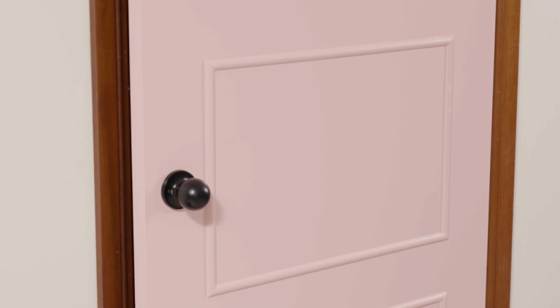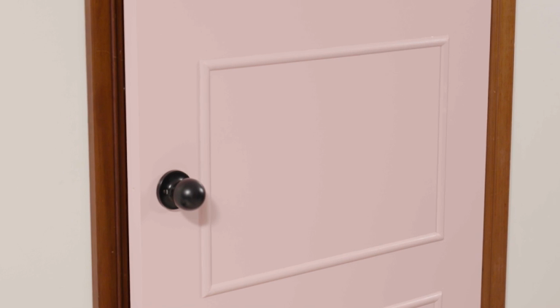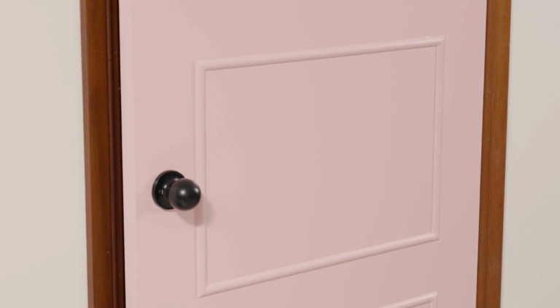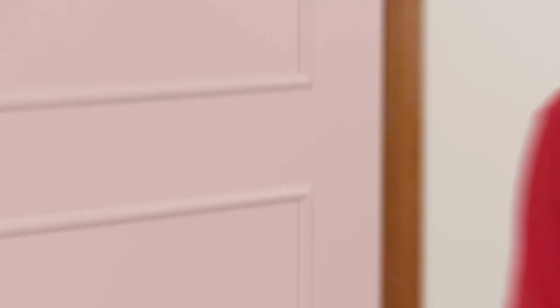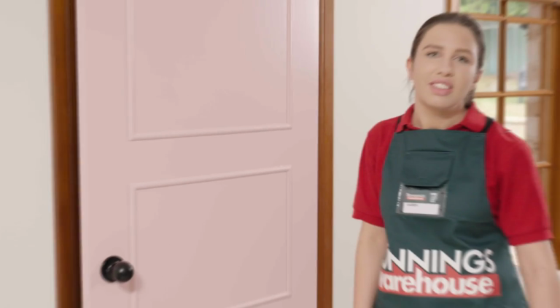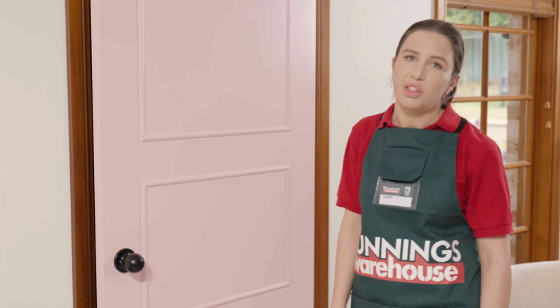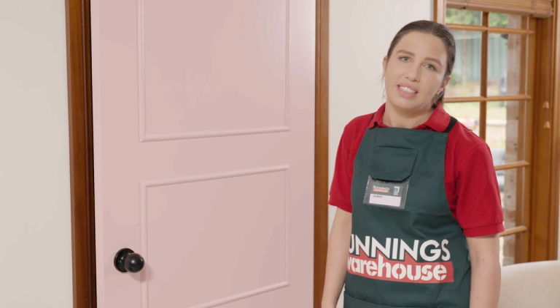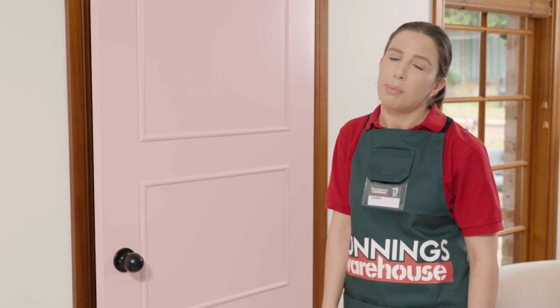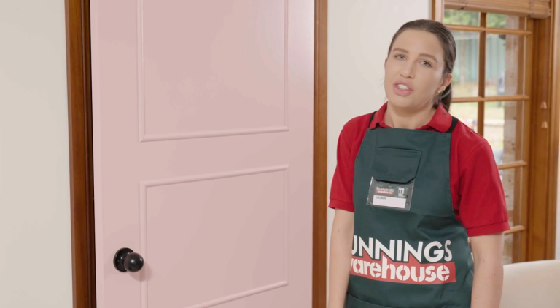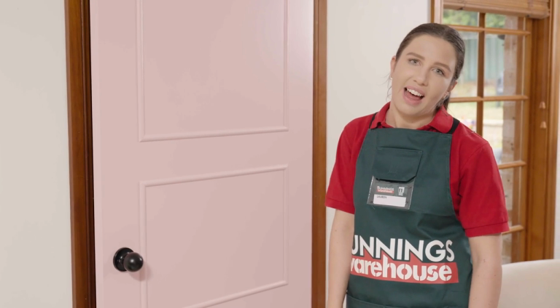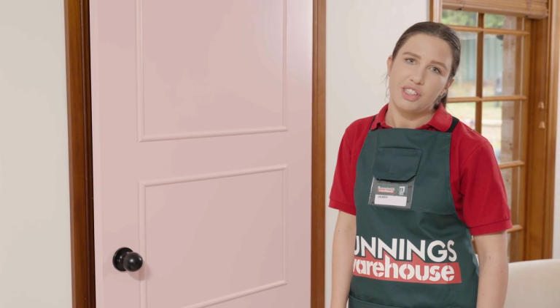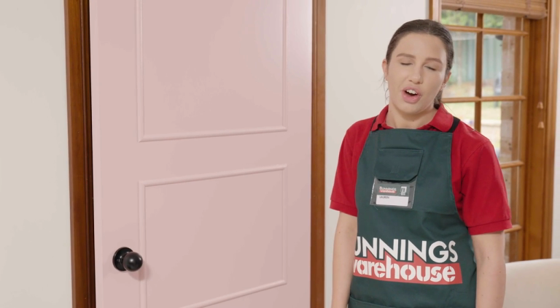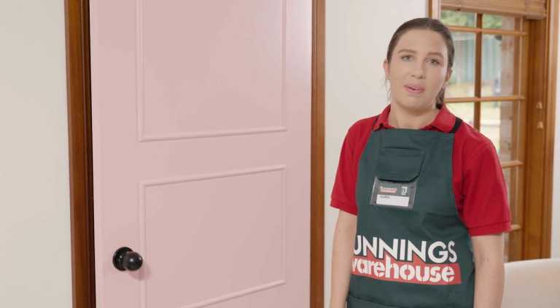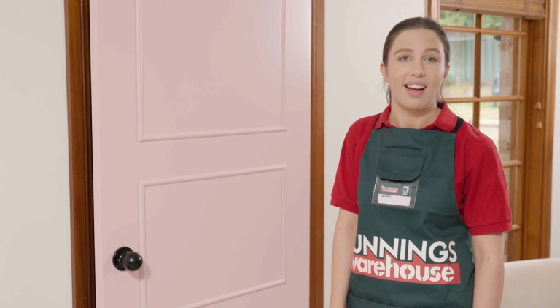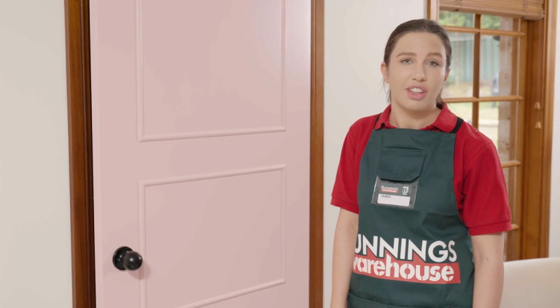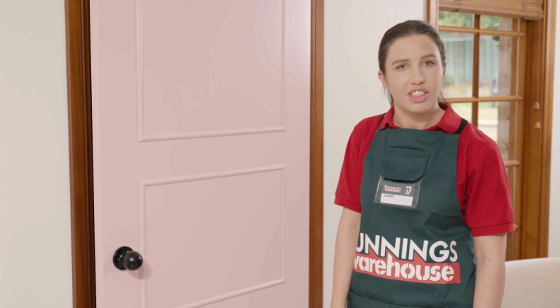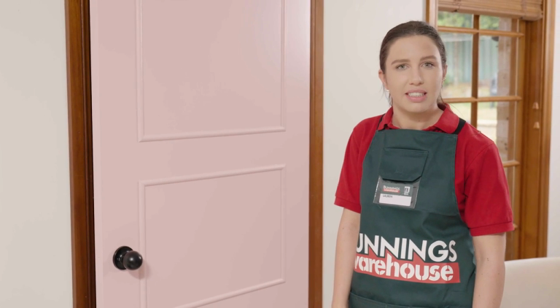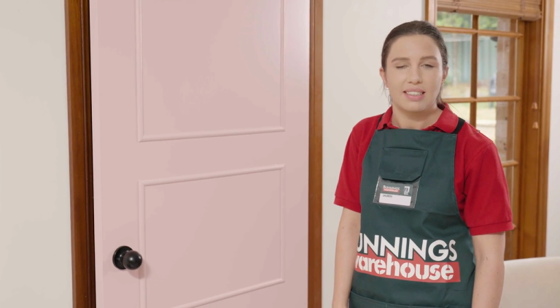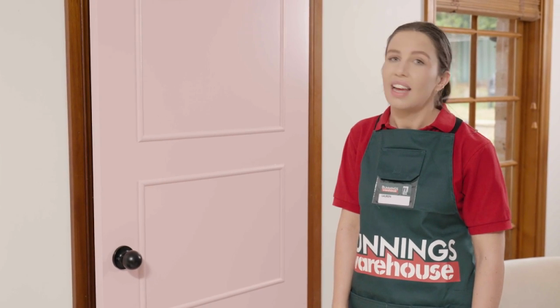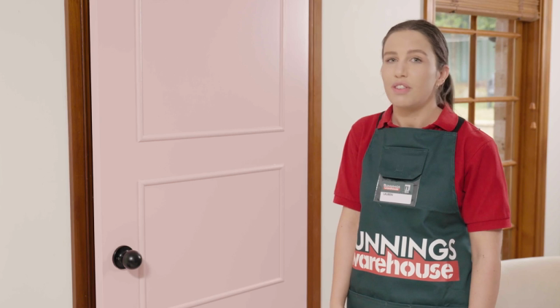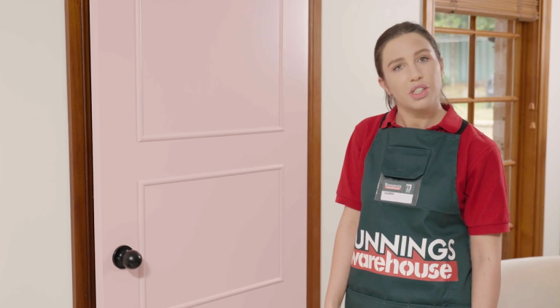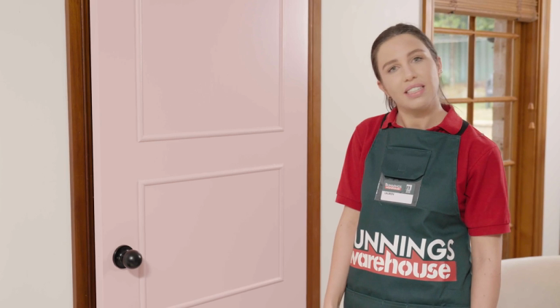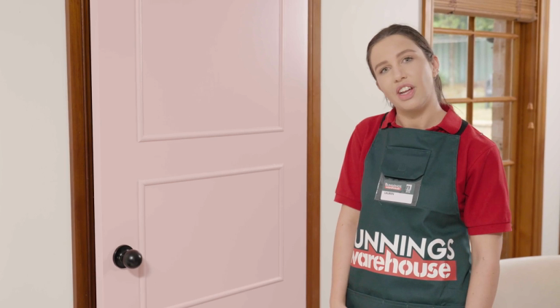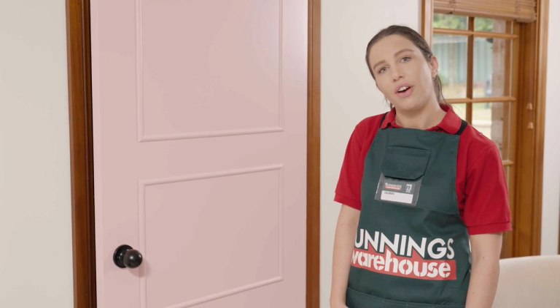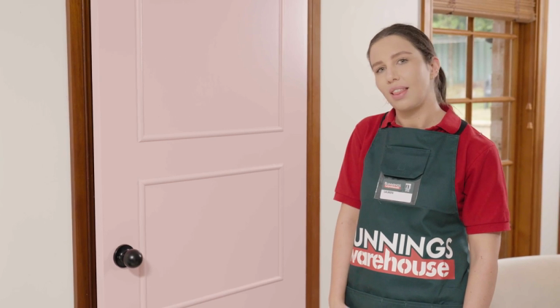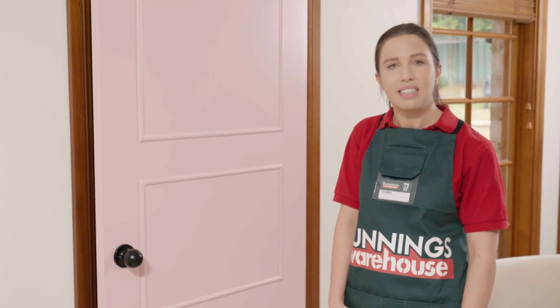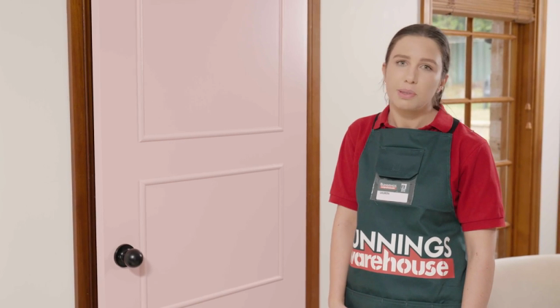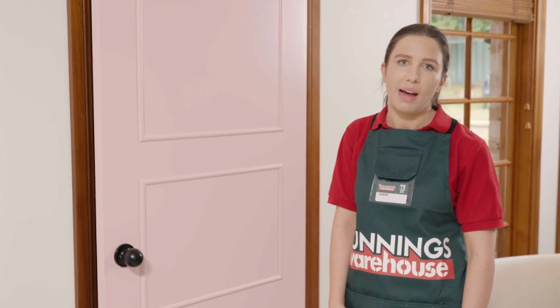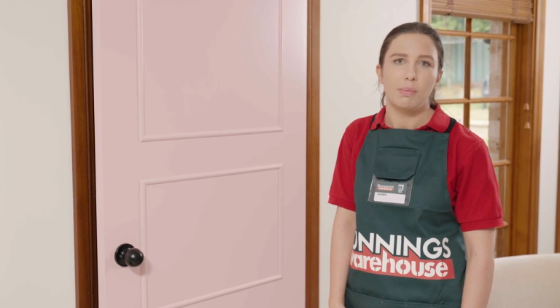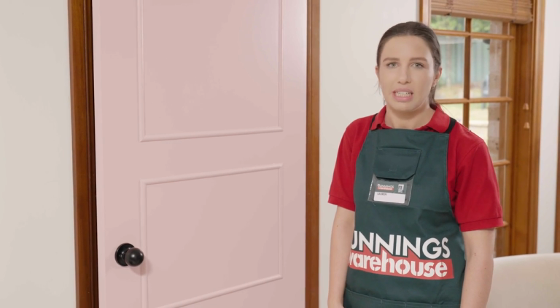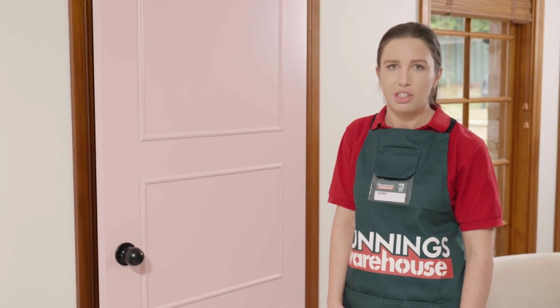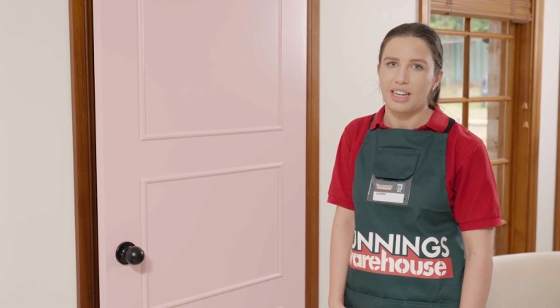And there you go, your door has now brought new life to your home with a colourful entrance. If you enjoyed this video, like and subscribe for more tips and tricks.